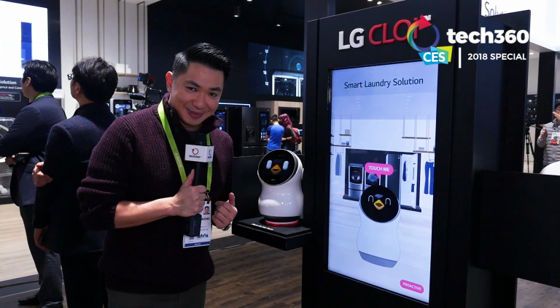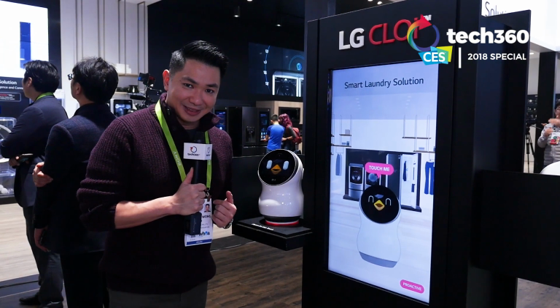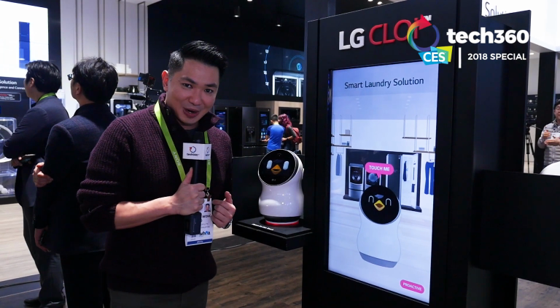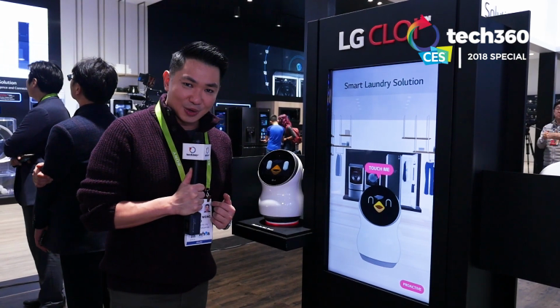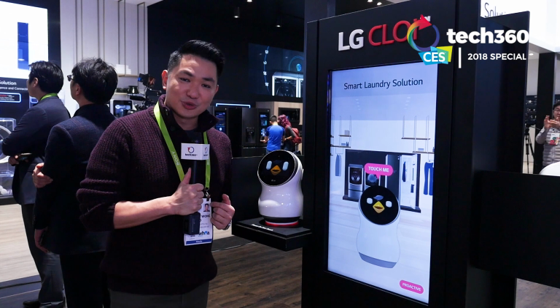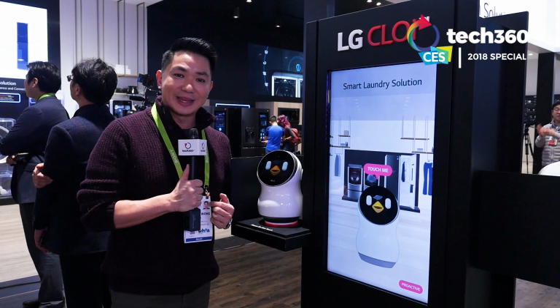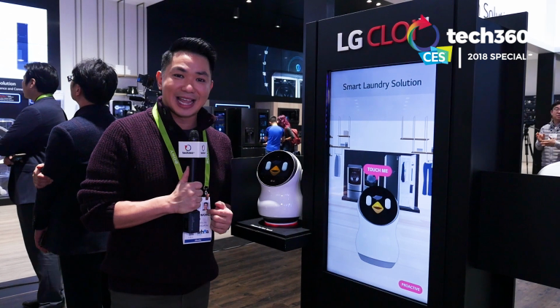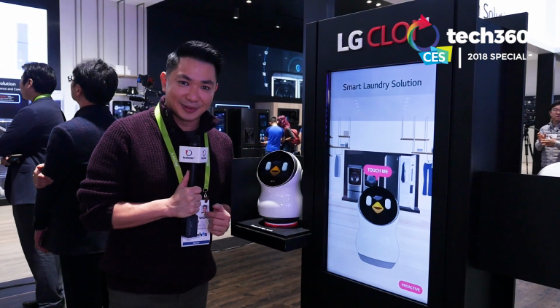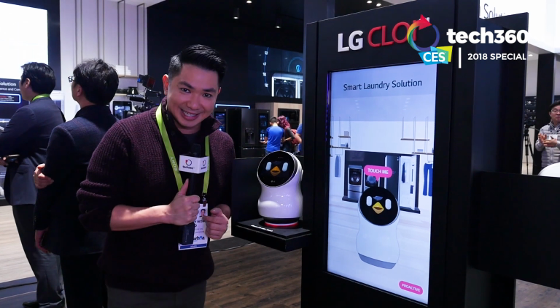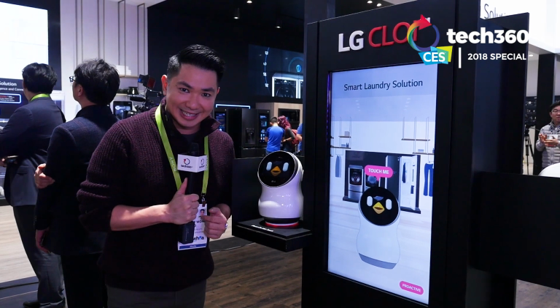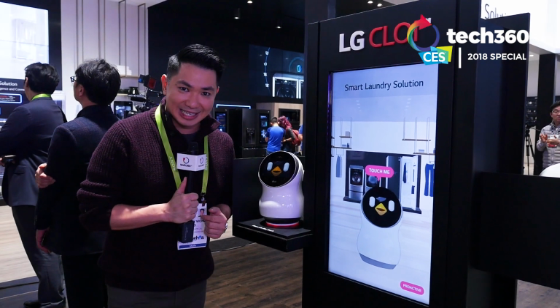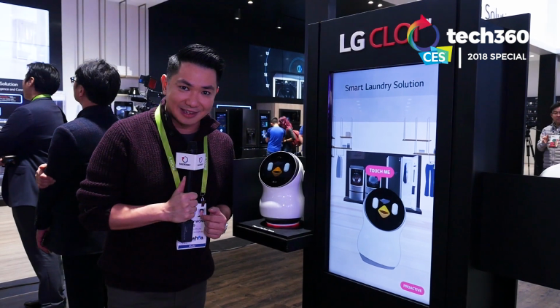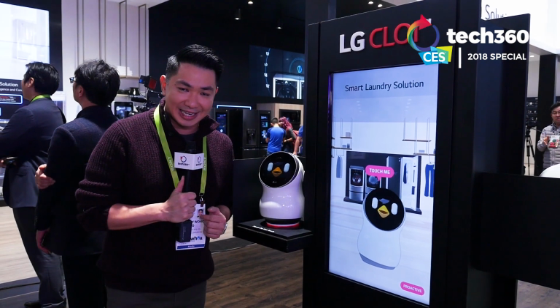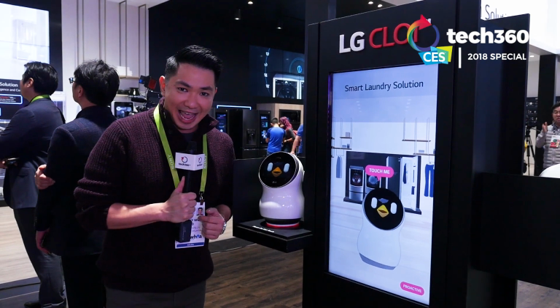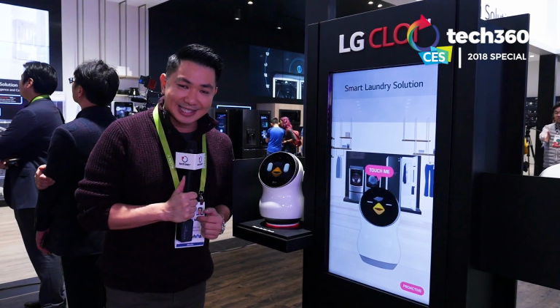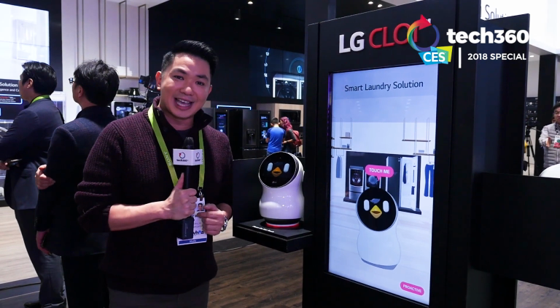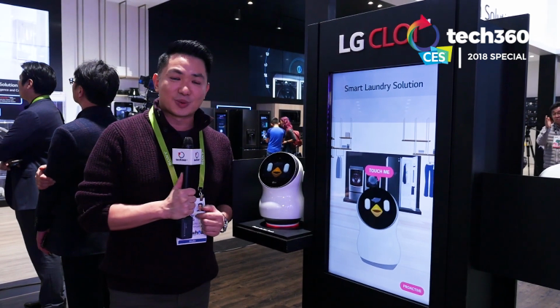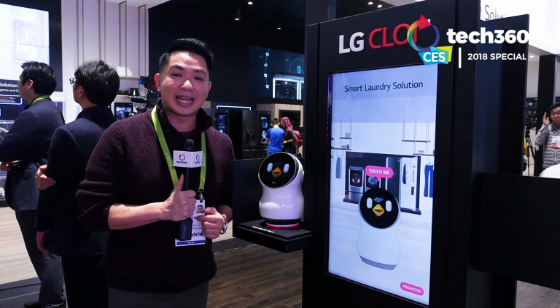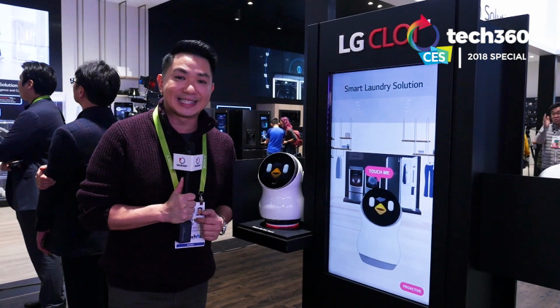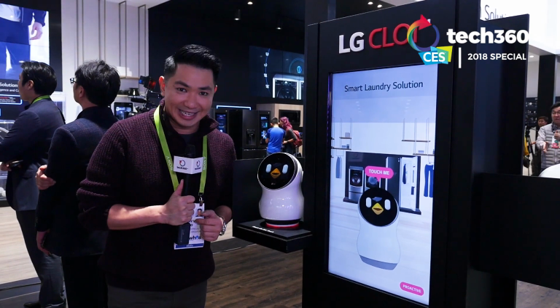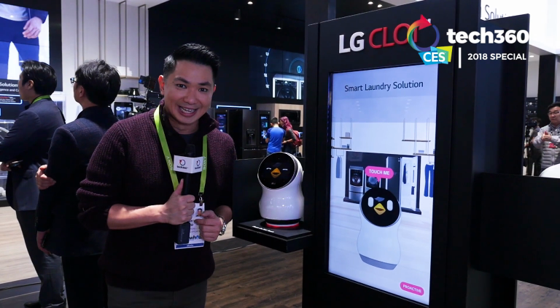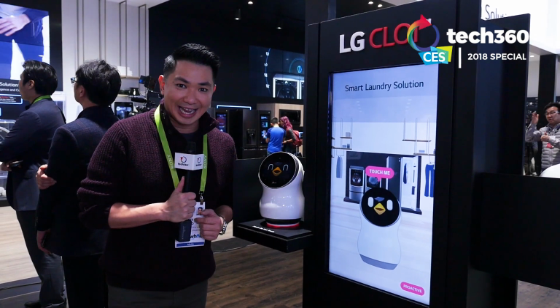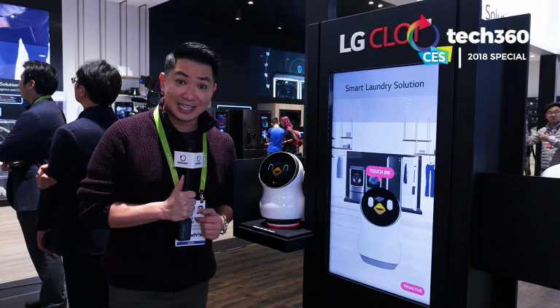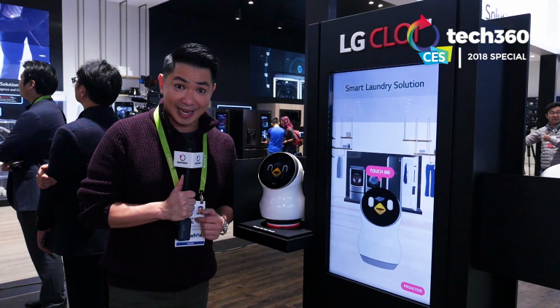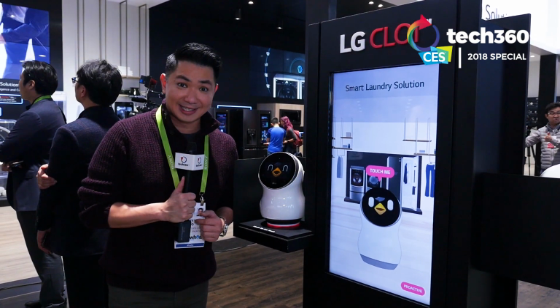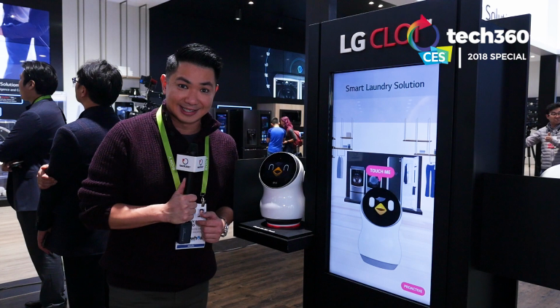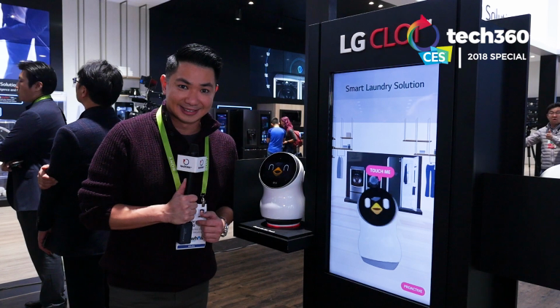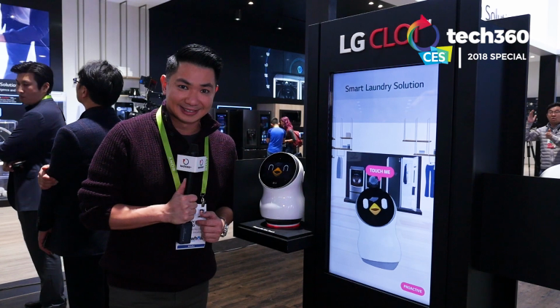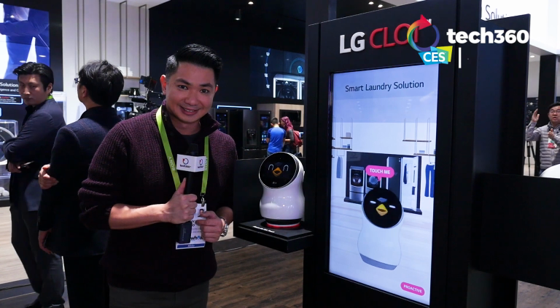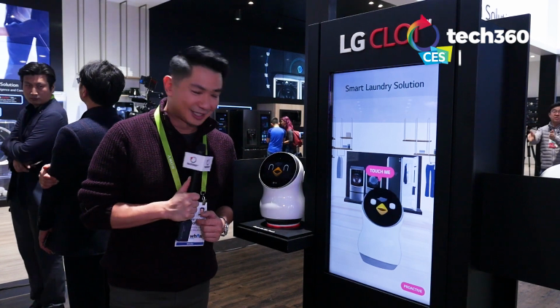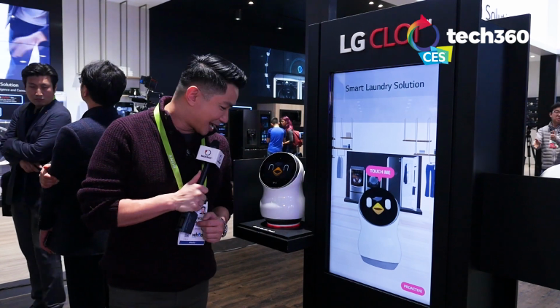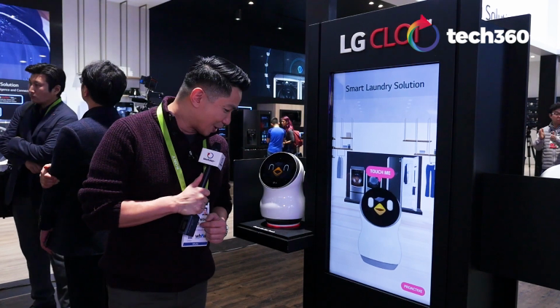I'm Timothy Goh, you're streaming Tech360.tv at CES 2018 in Las Vegas. Goodbye, Chloe.